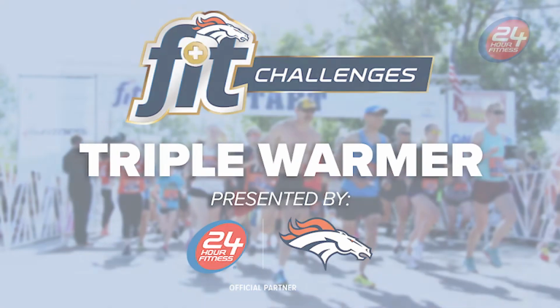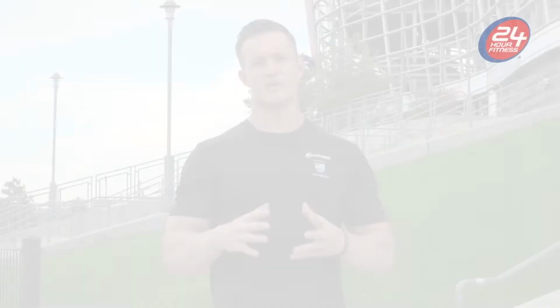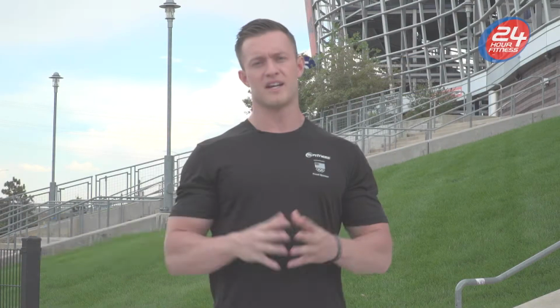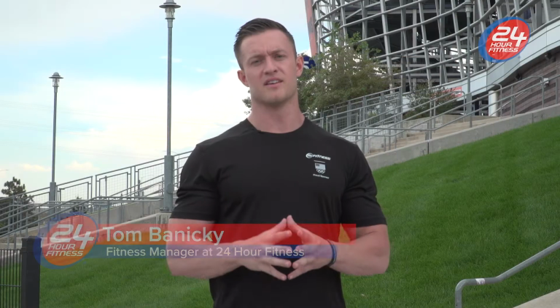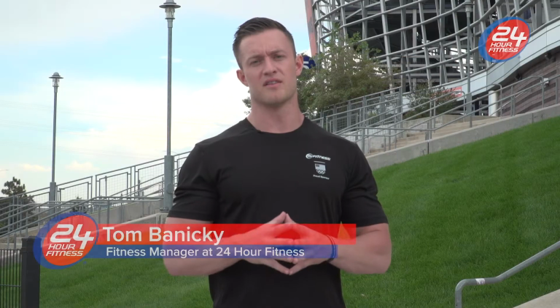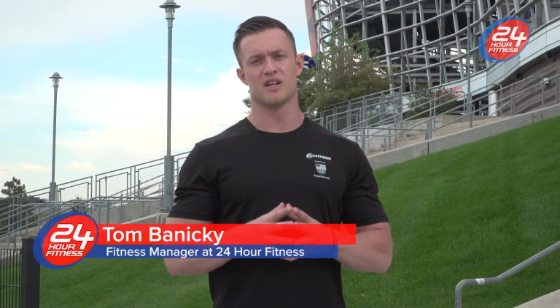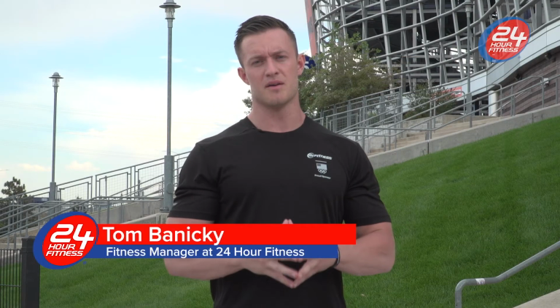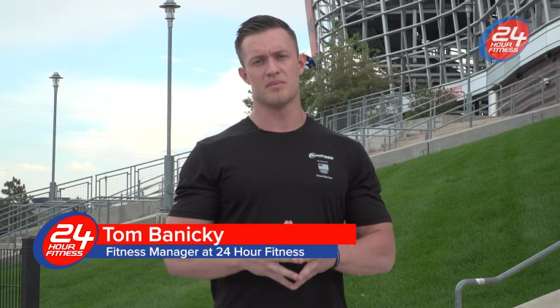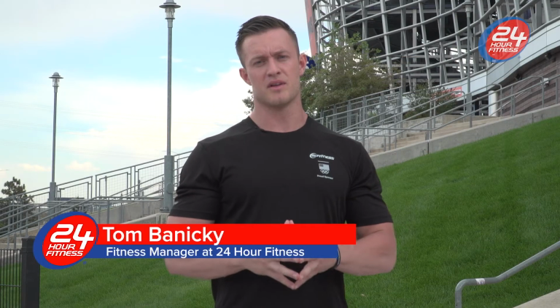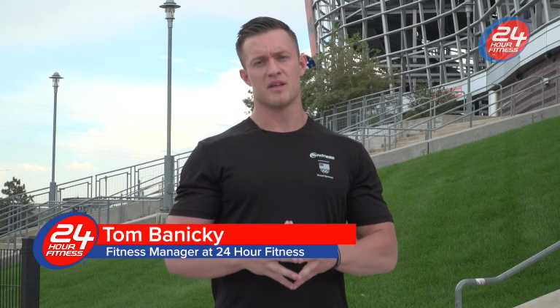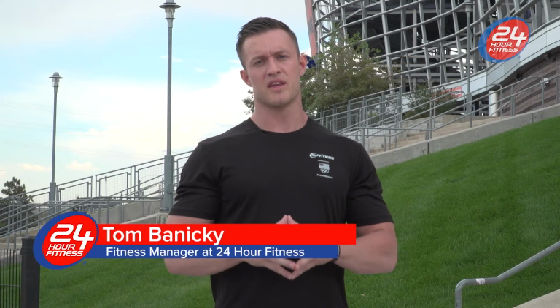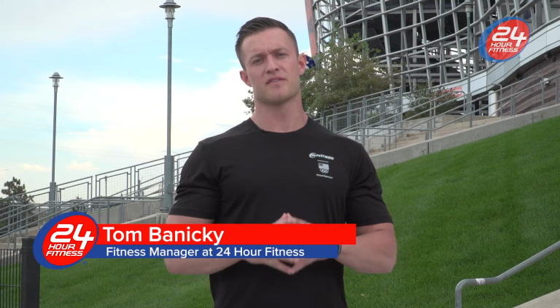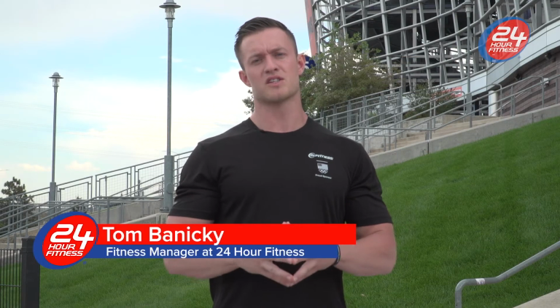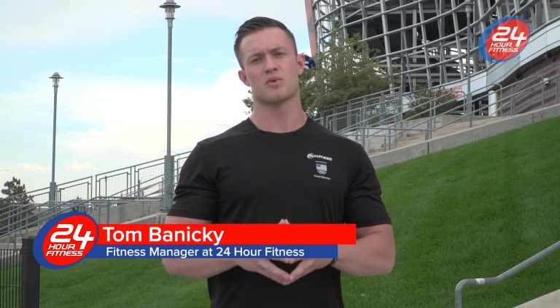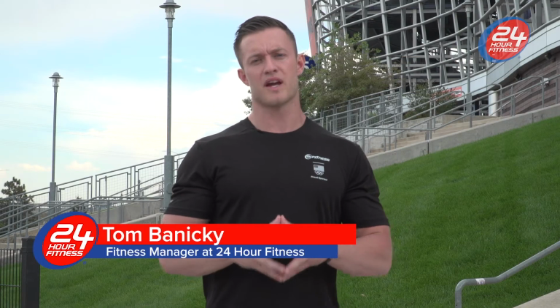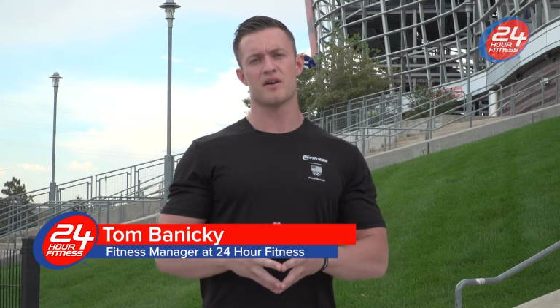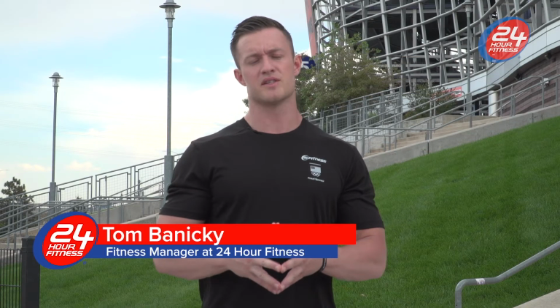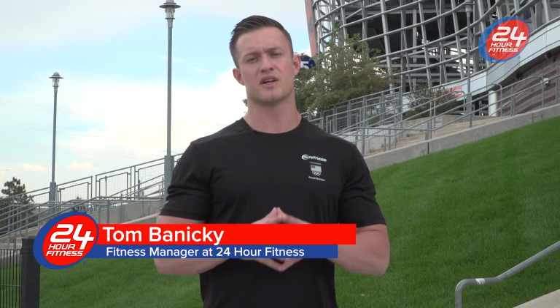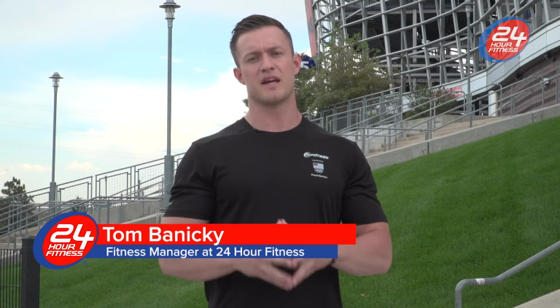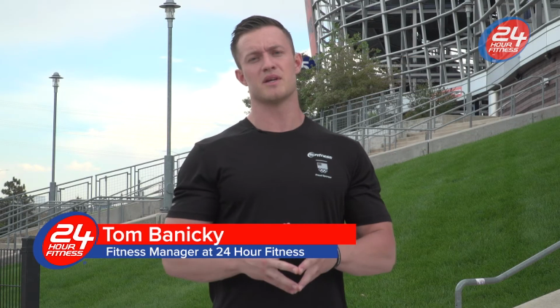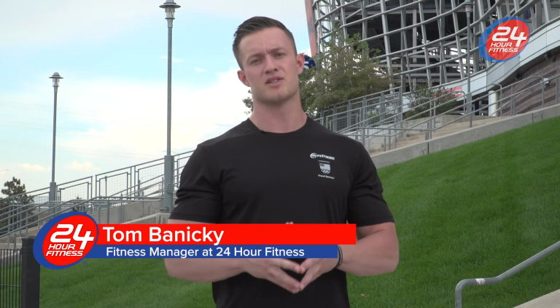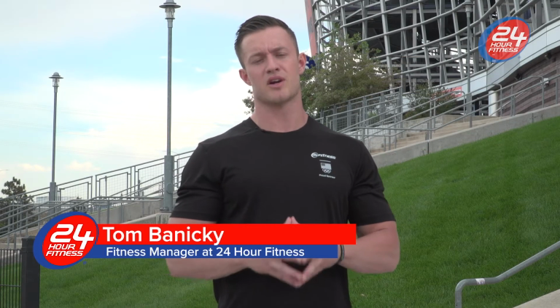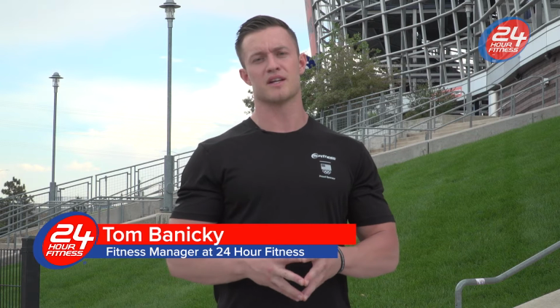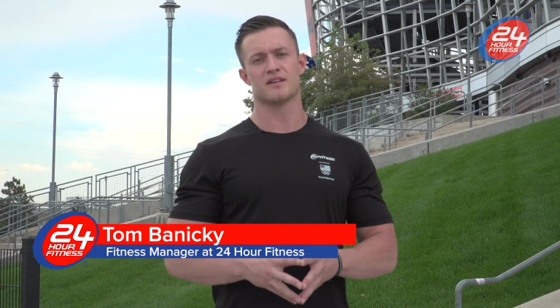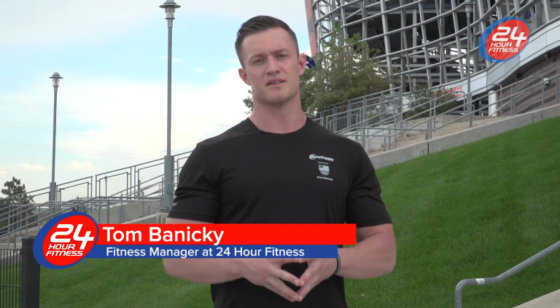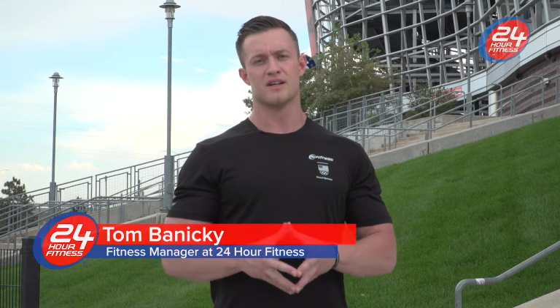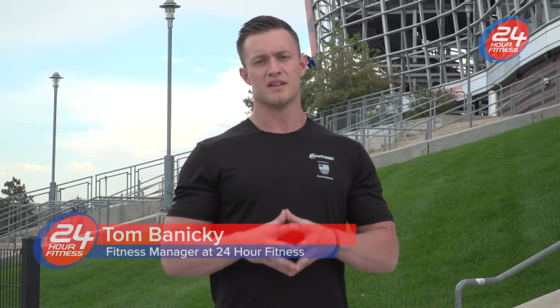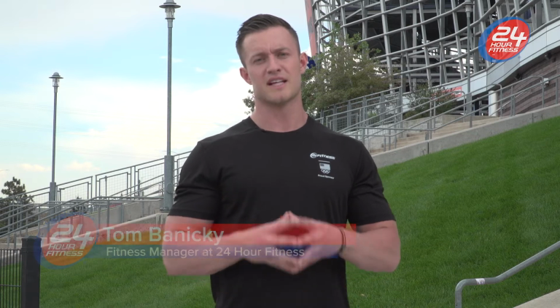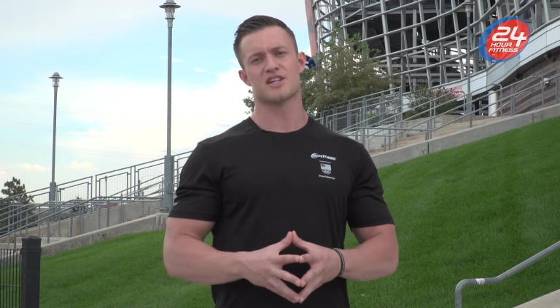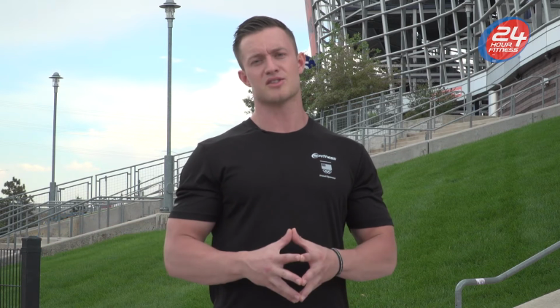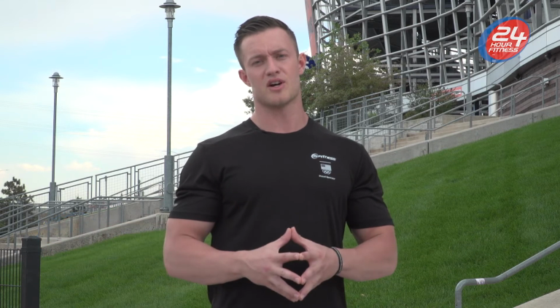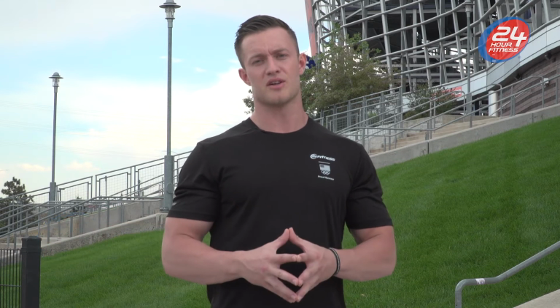Ready to level up? Think of this workout as your game day training. Let's get started.